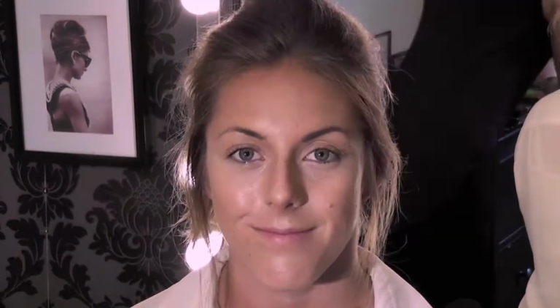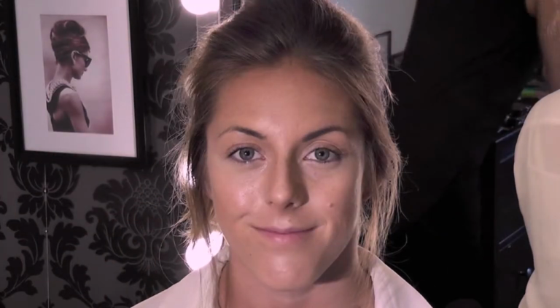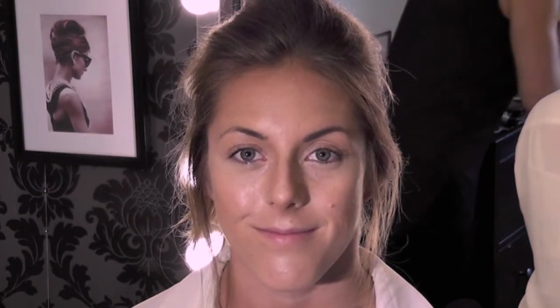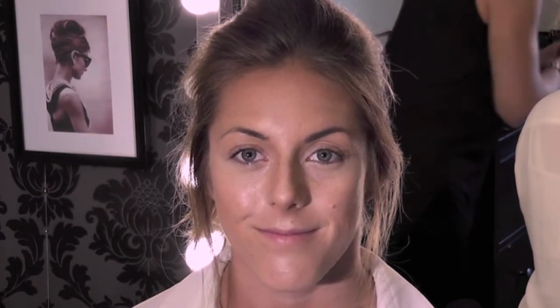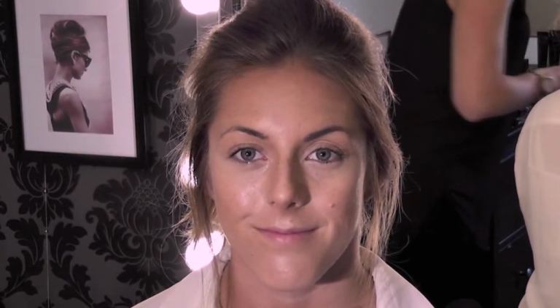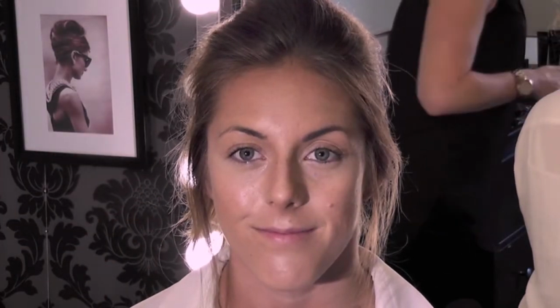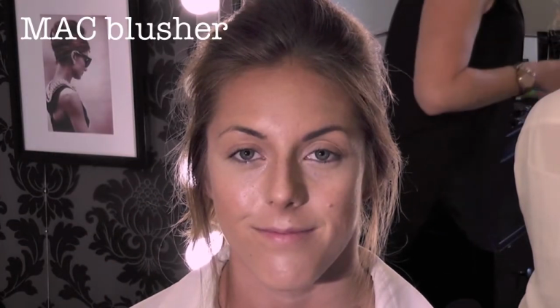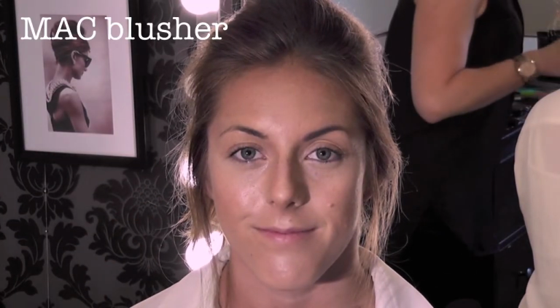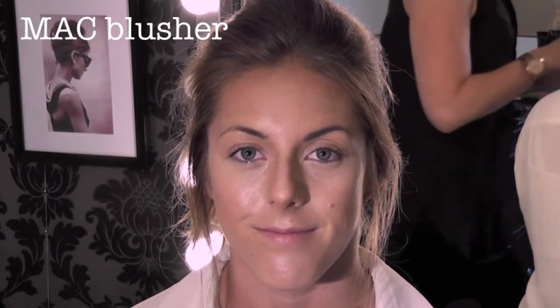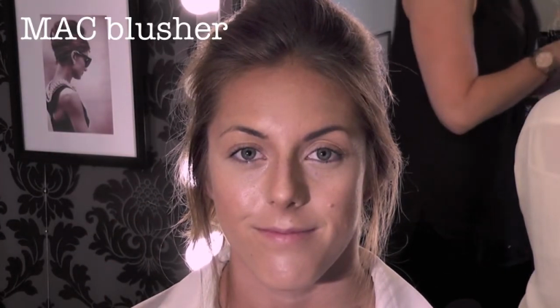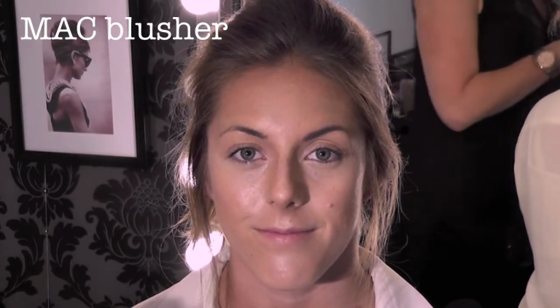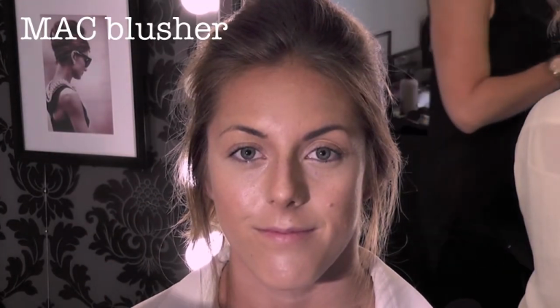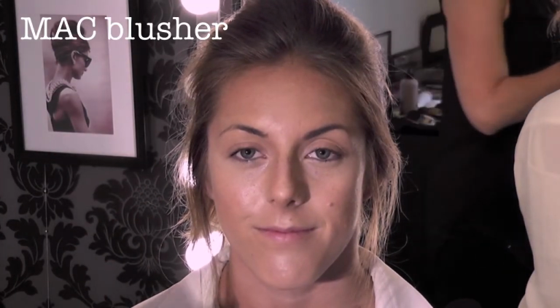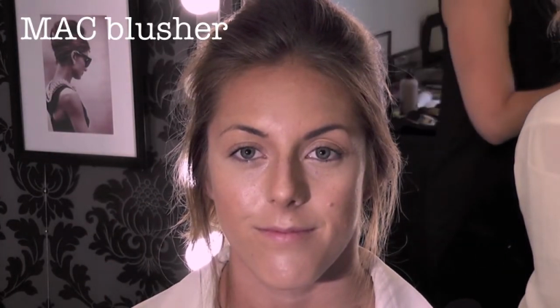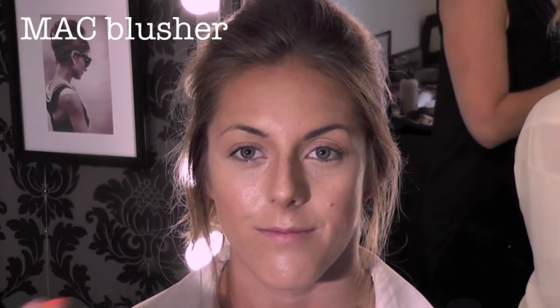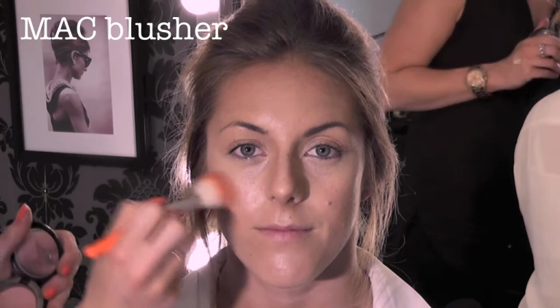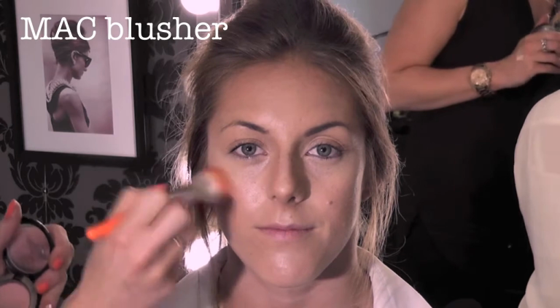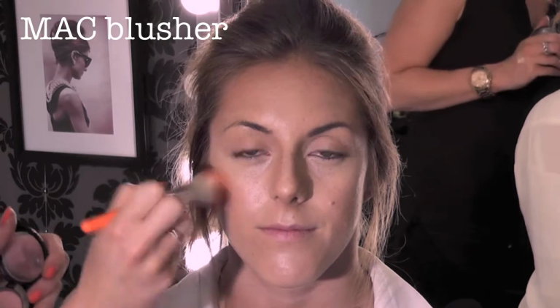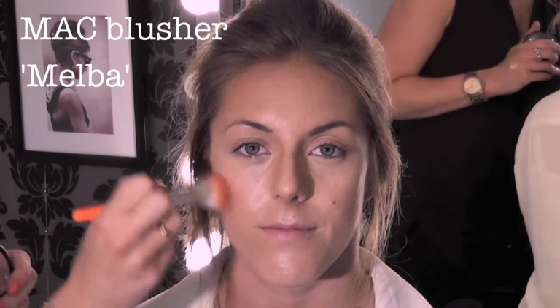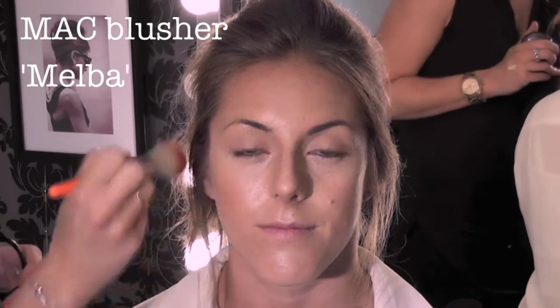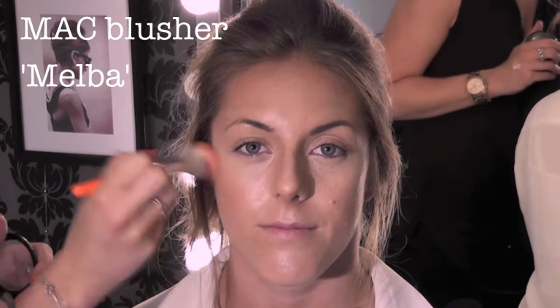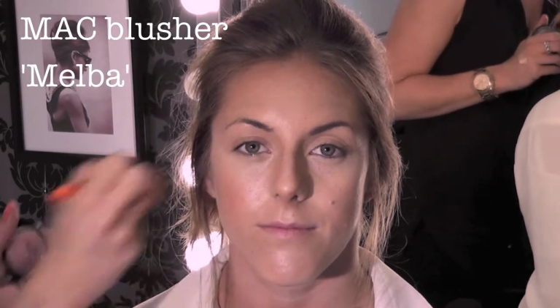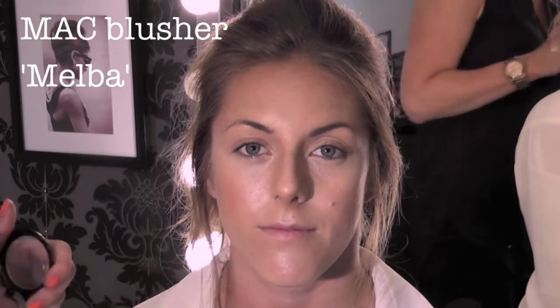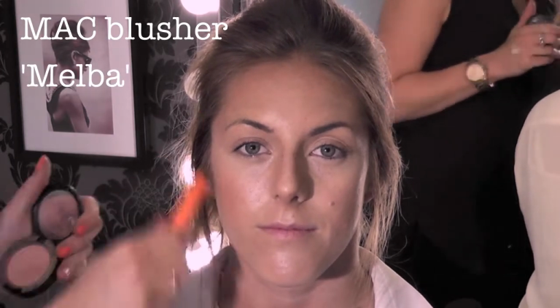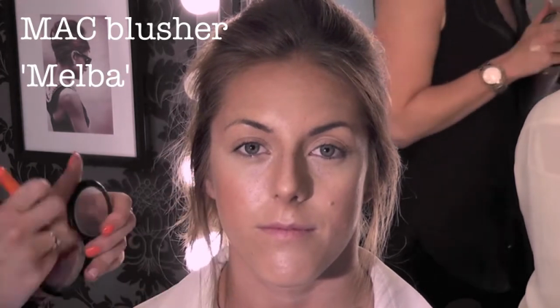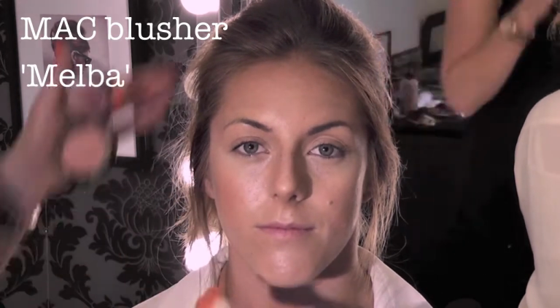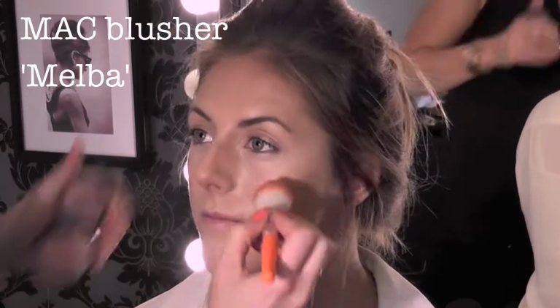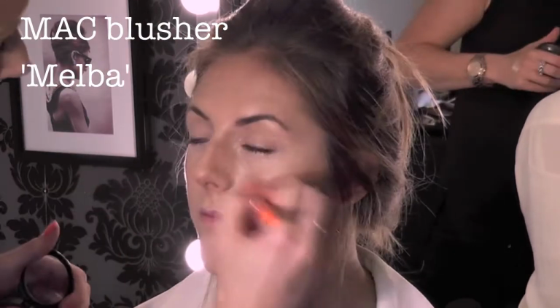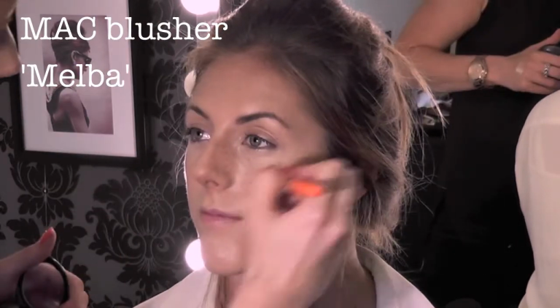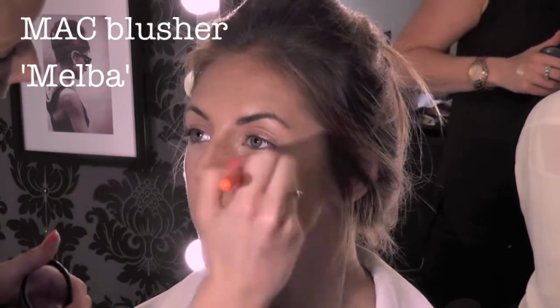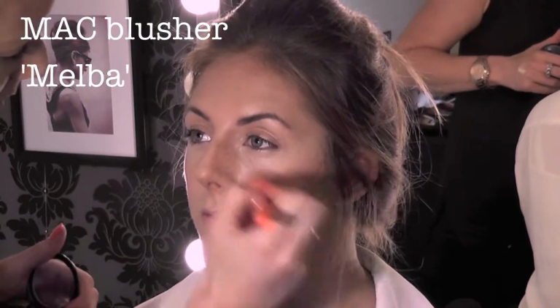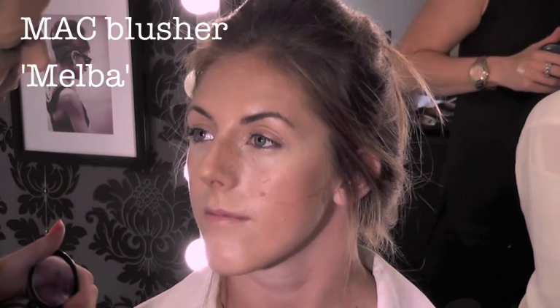And now with a bit of blusher on the apples of the cheek. I'm using Melba from MAC, which is quite a nice warm peachy tone.